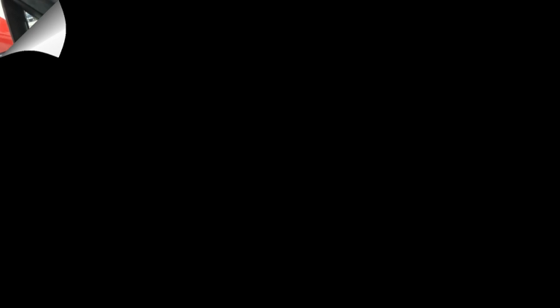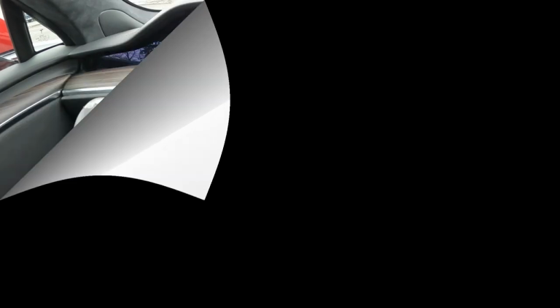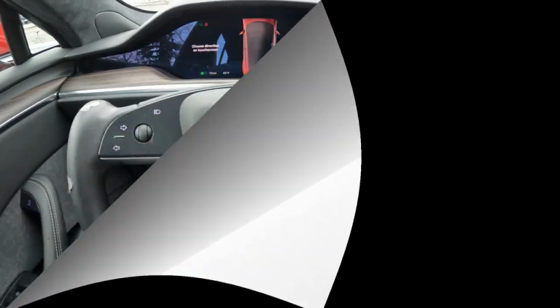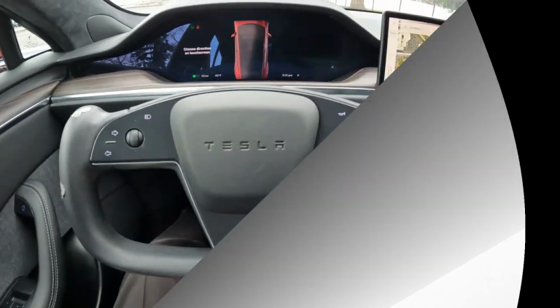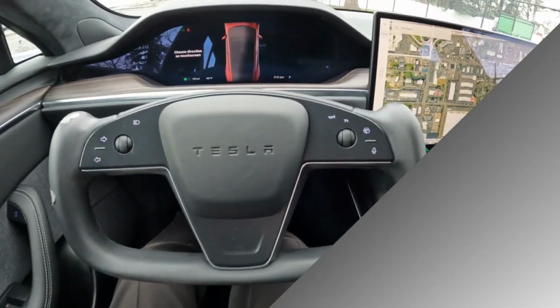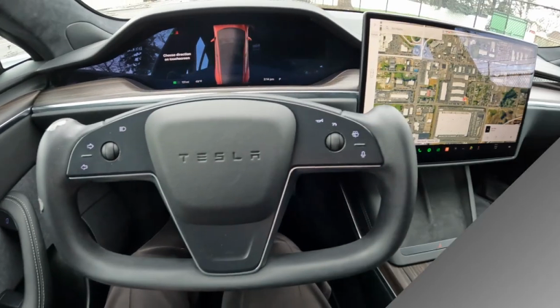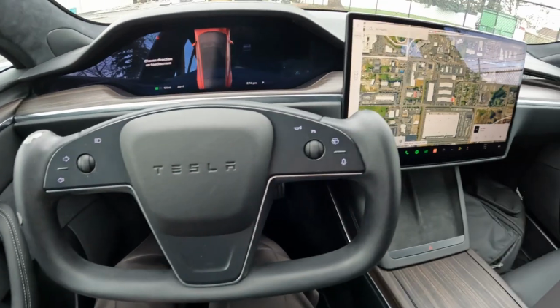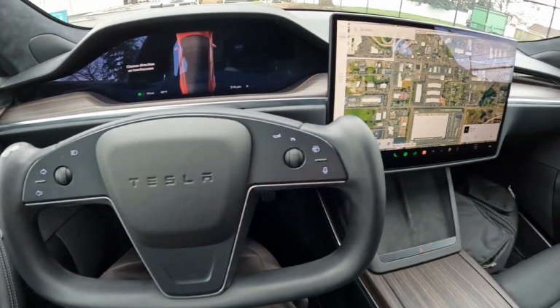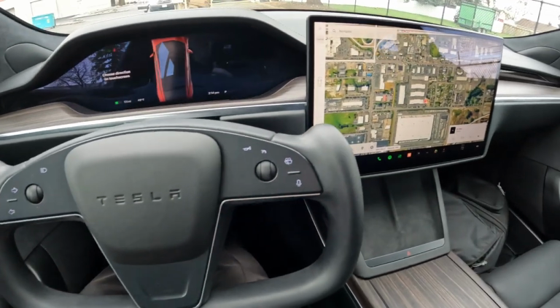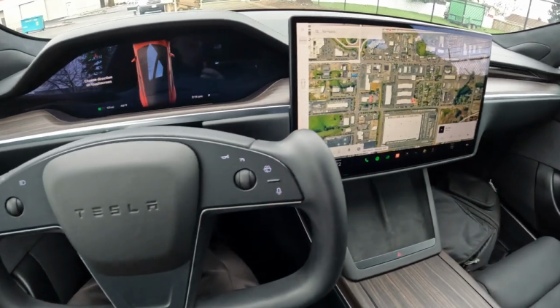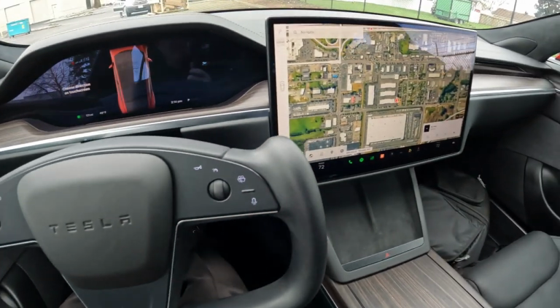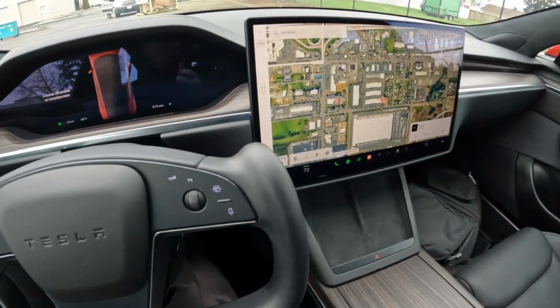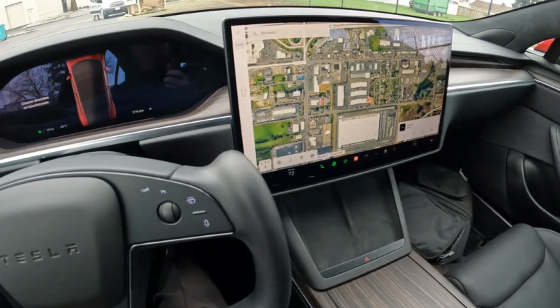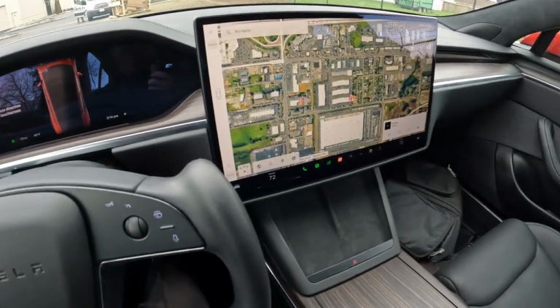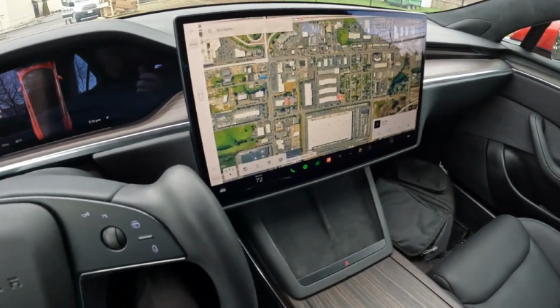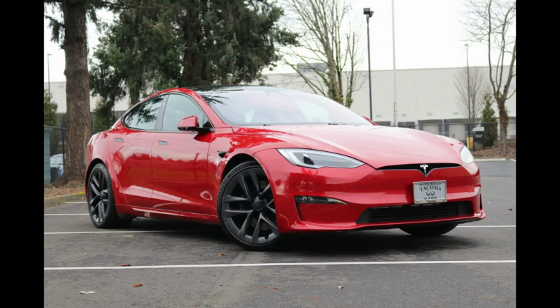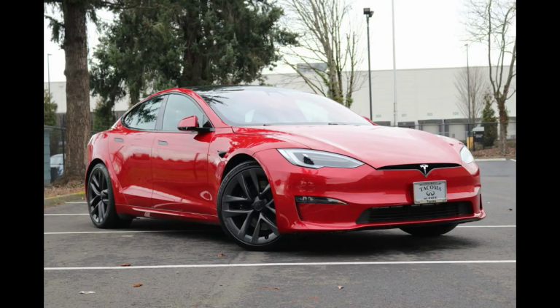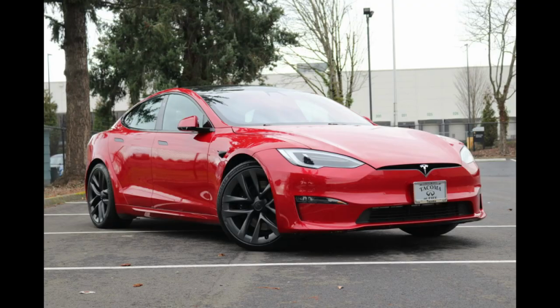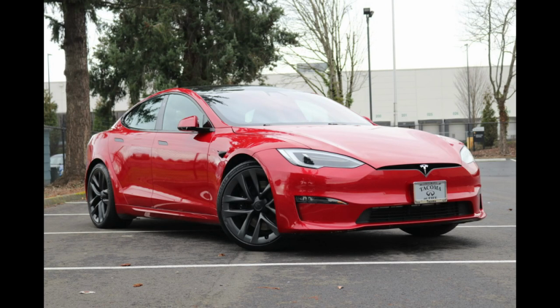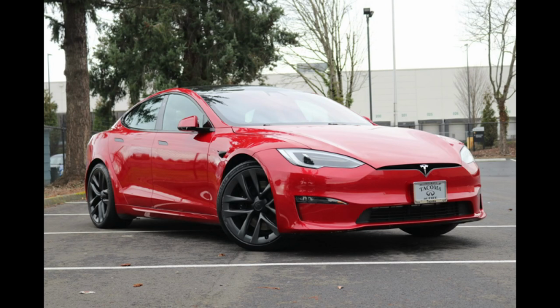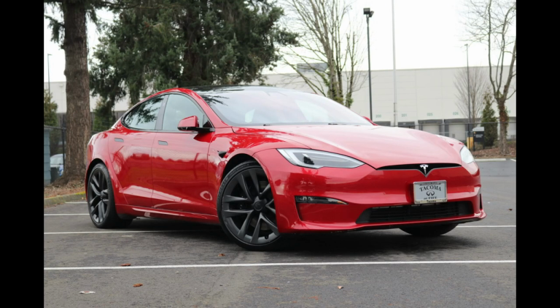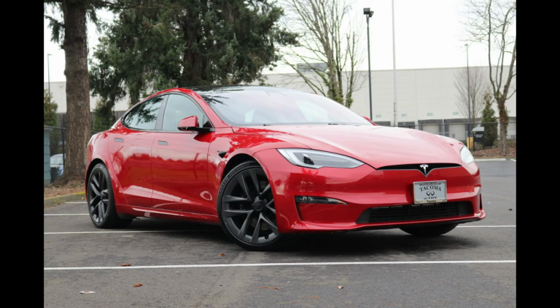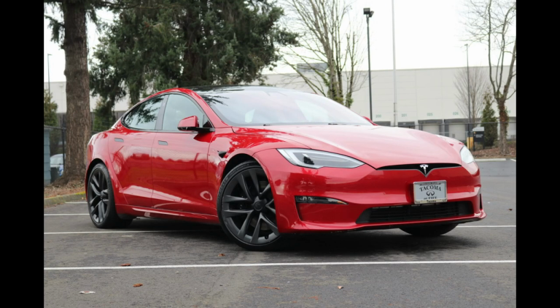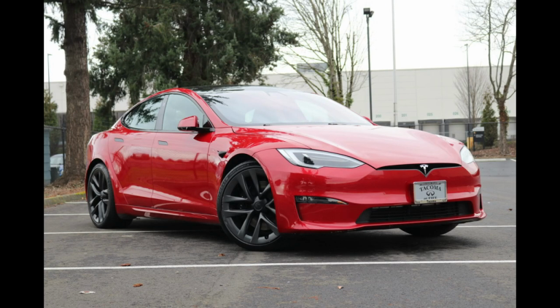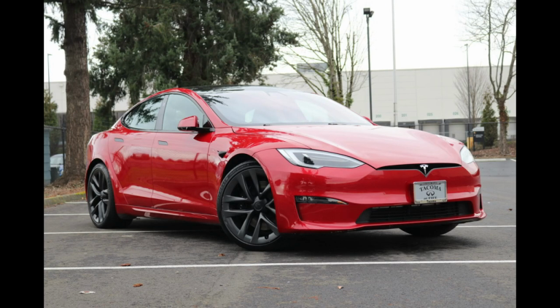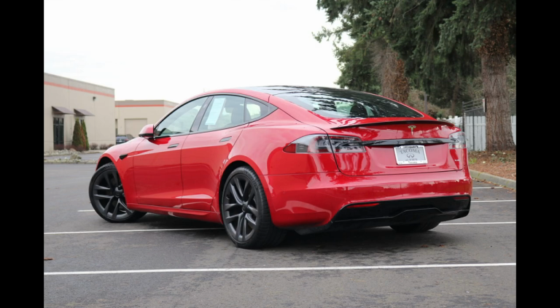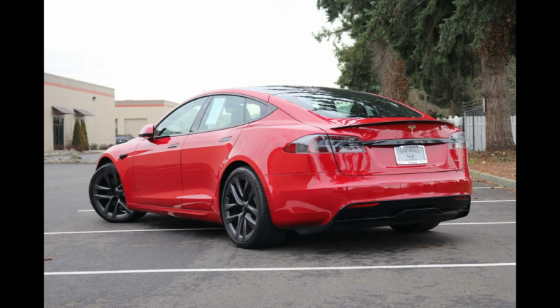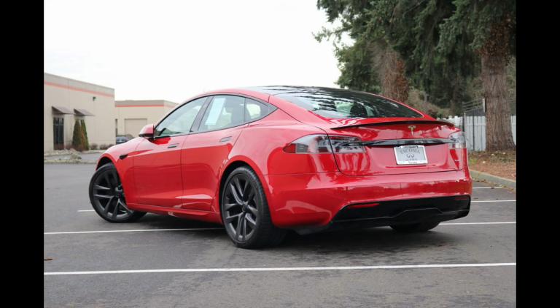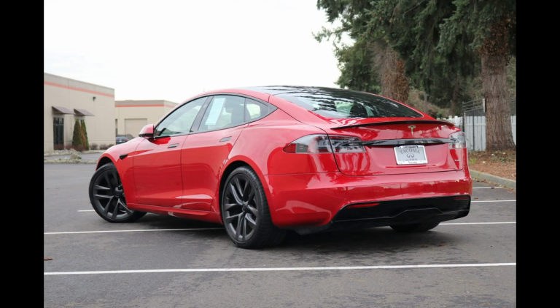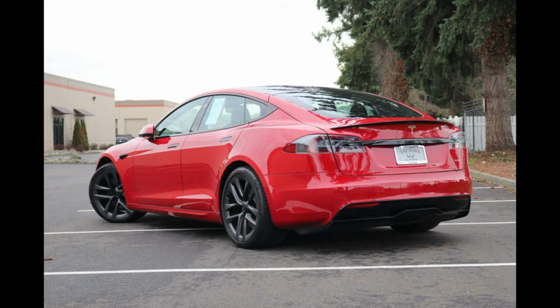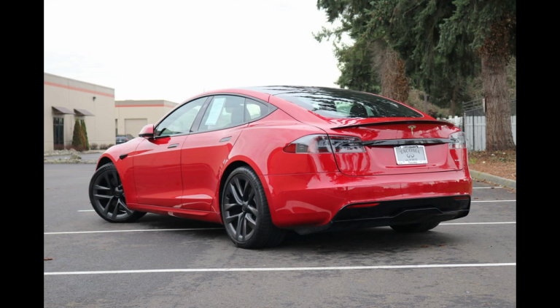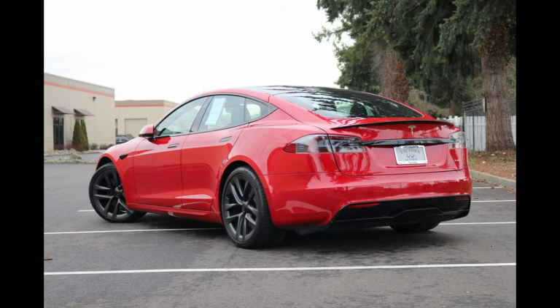Welcome! Today we're going to talk about this lovely 2021 Tesla Model S Plaid that we have for sale.